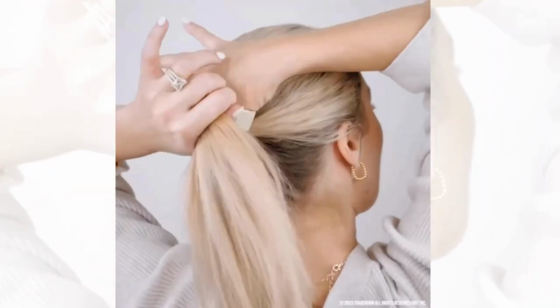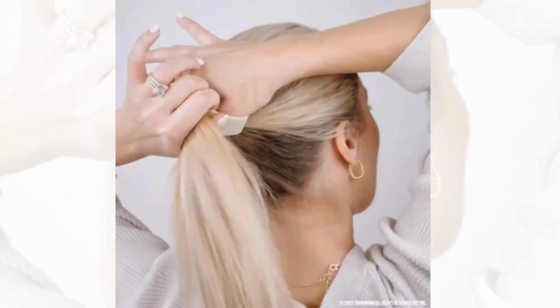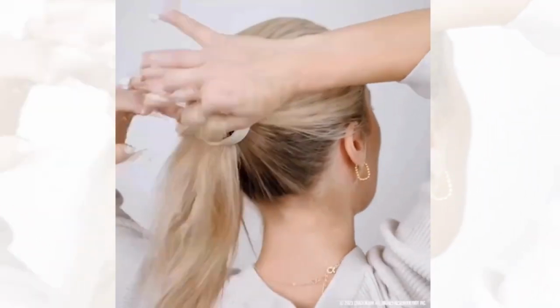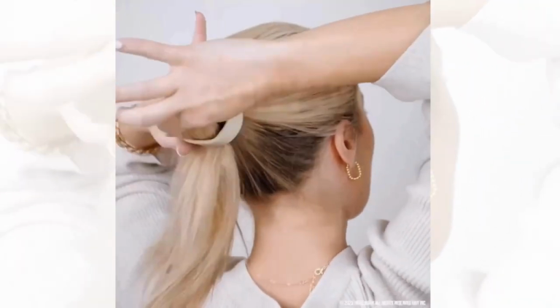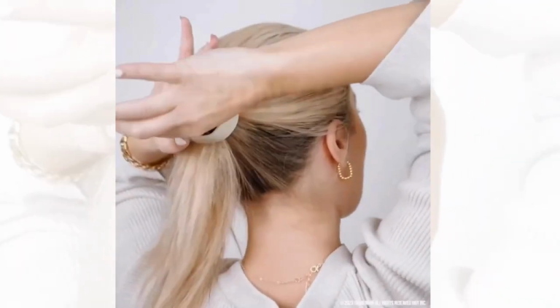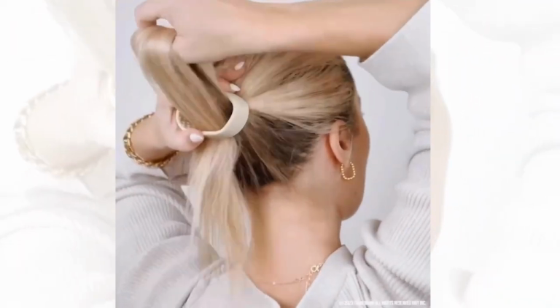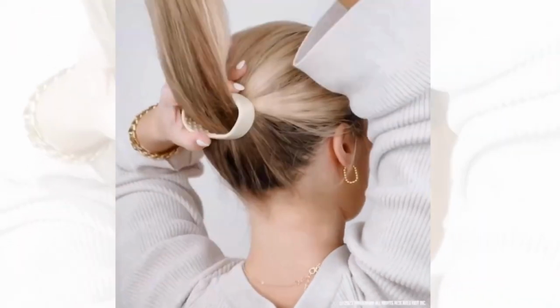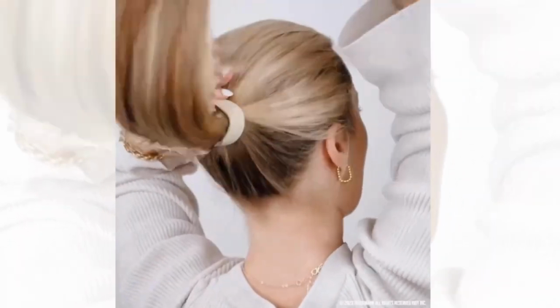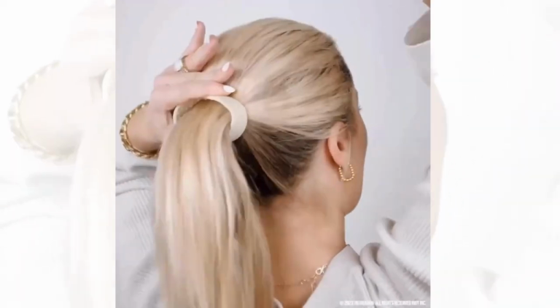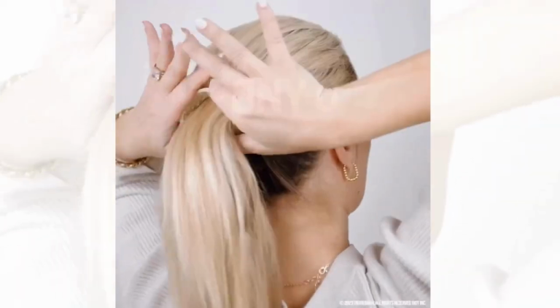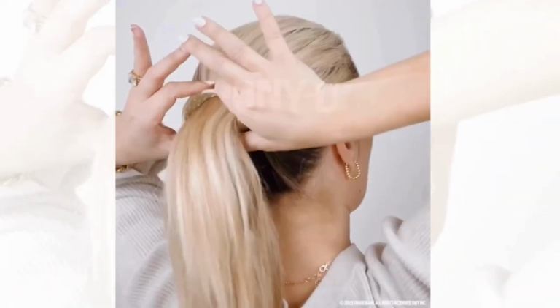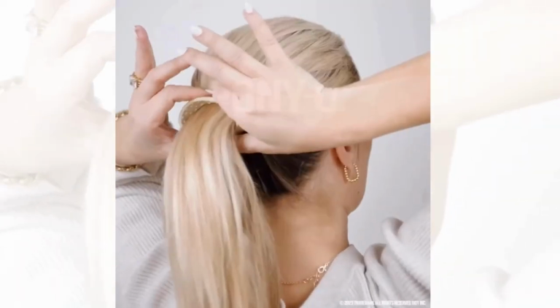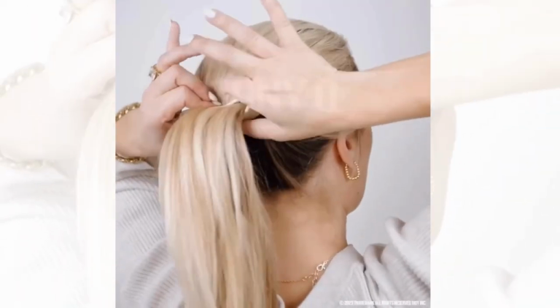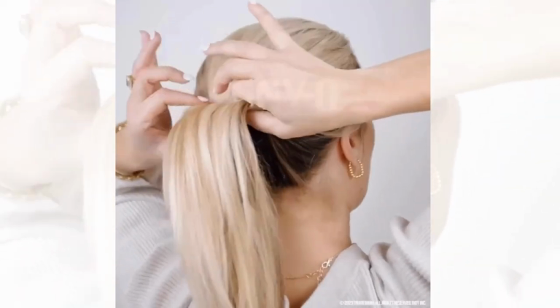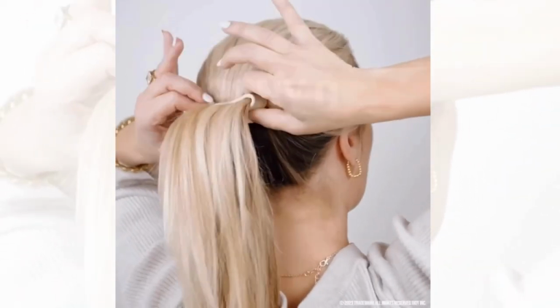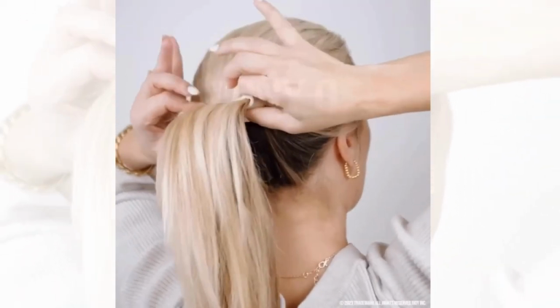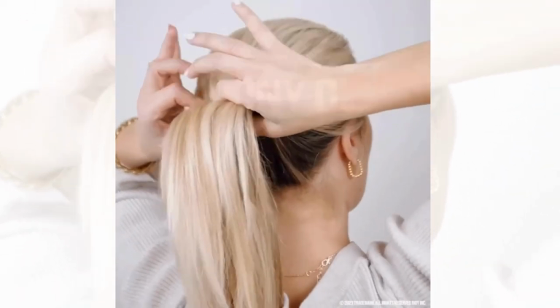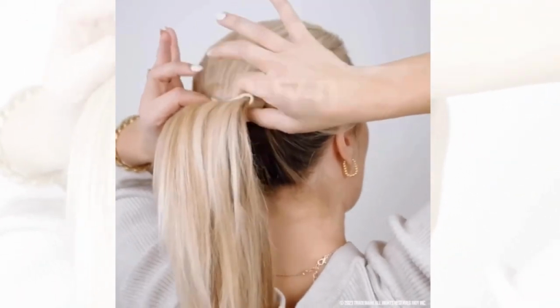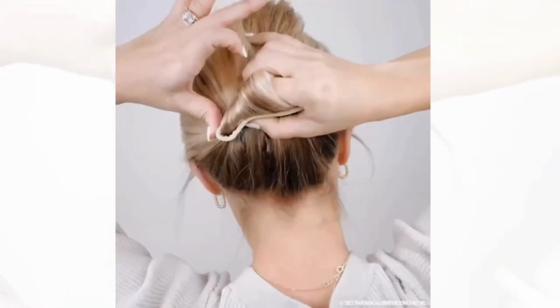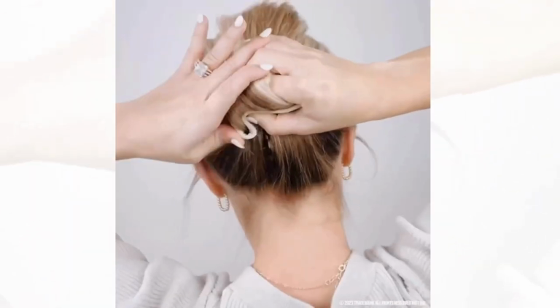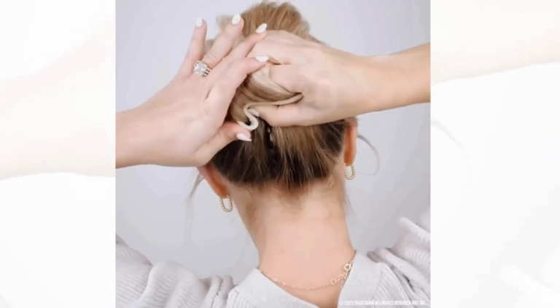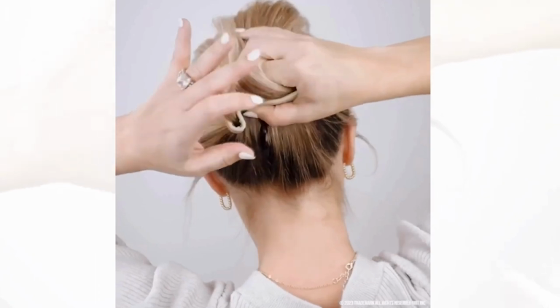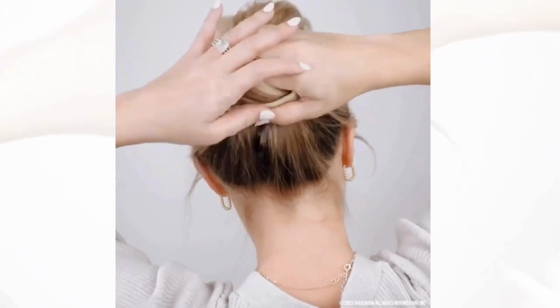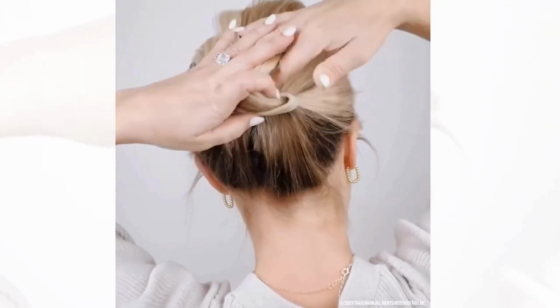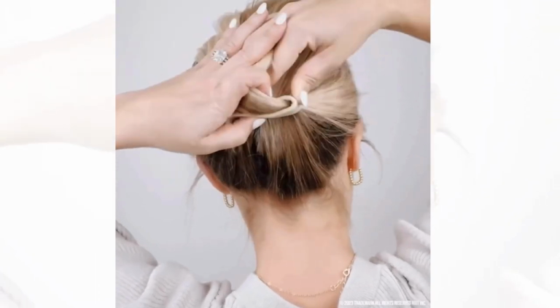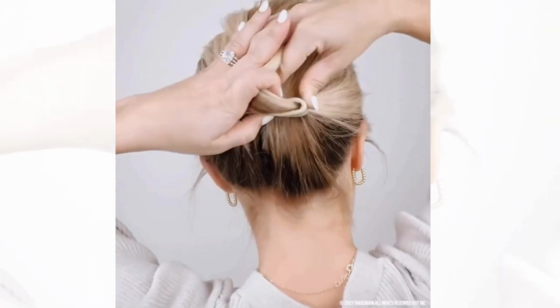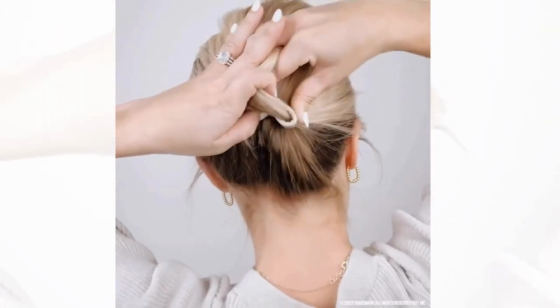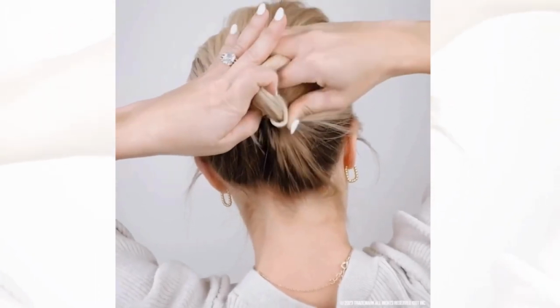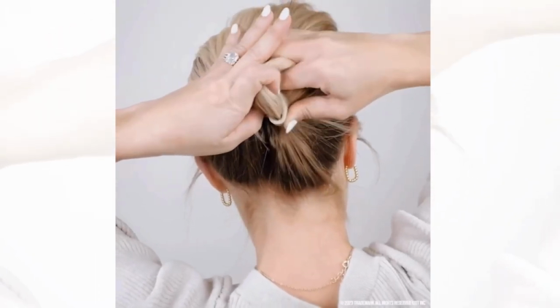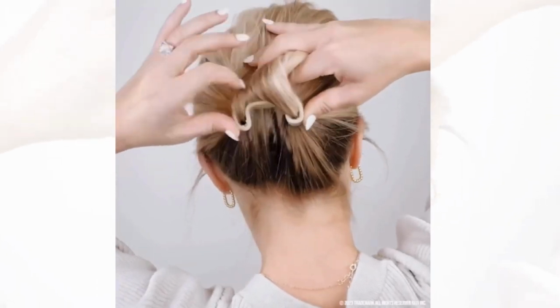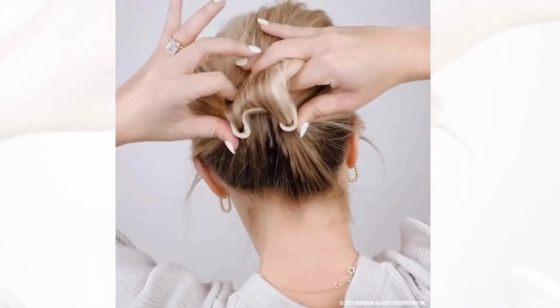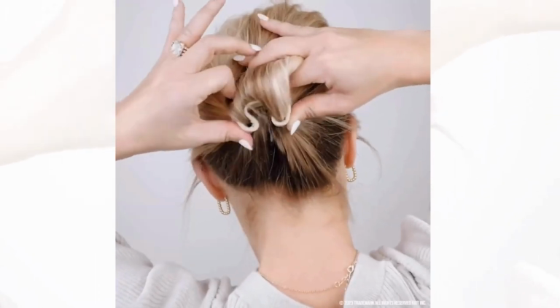Simply feed your hair through once, keep it close to your head, flatten it, and then bend each end down separately.